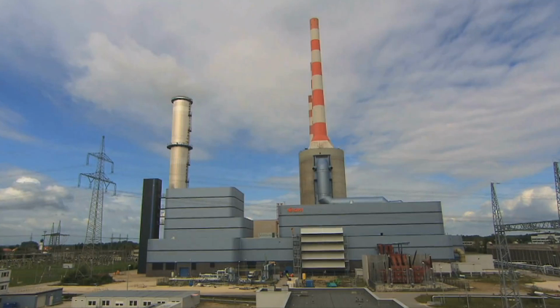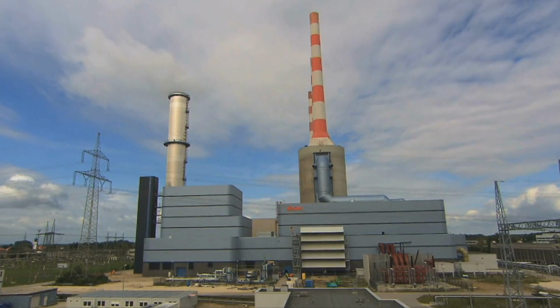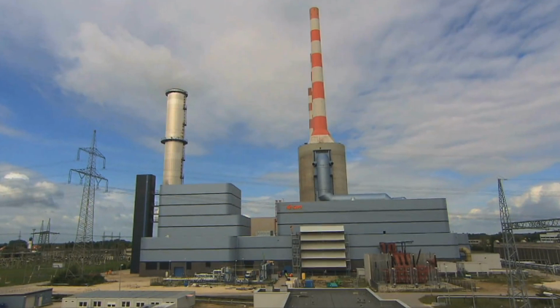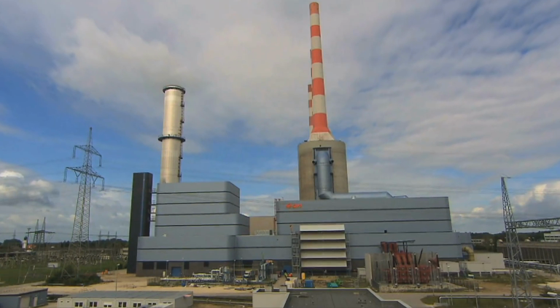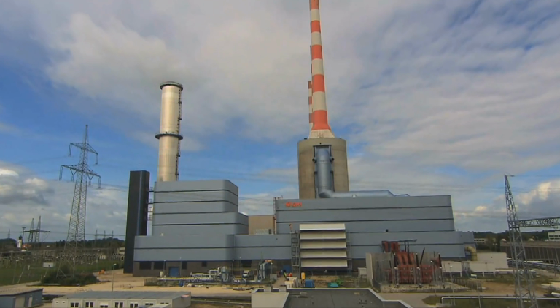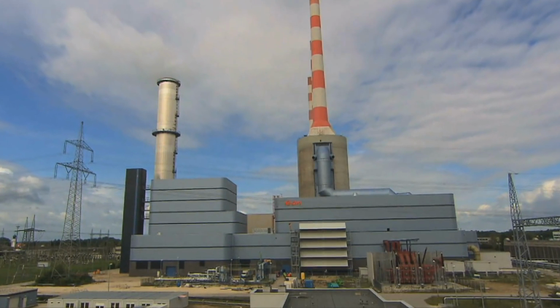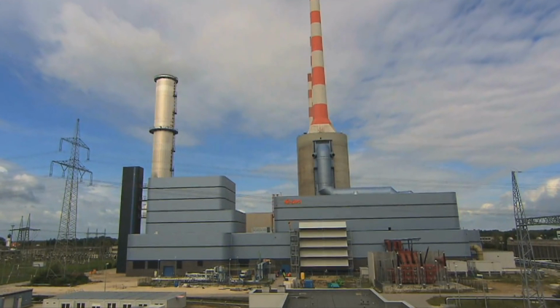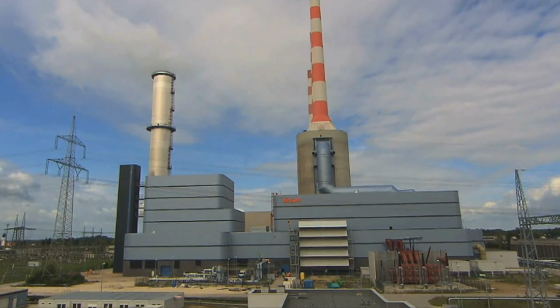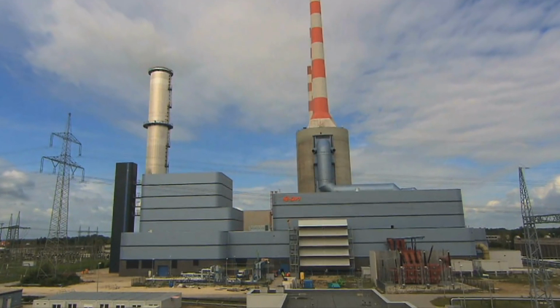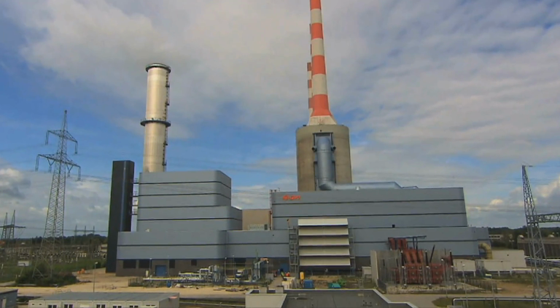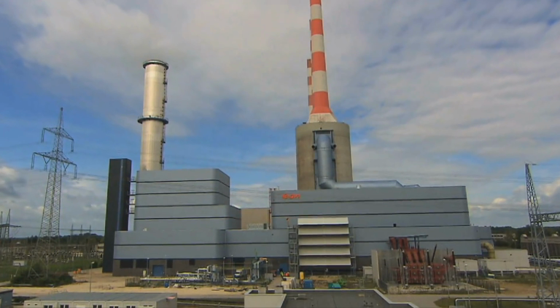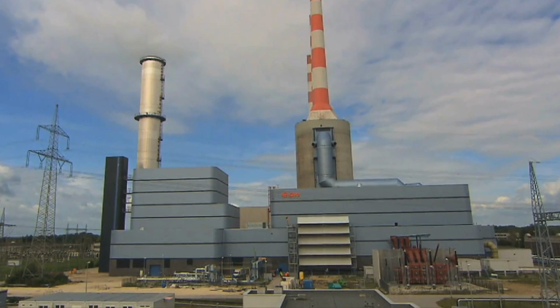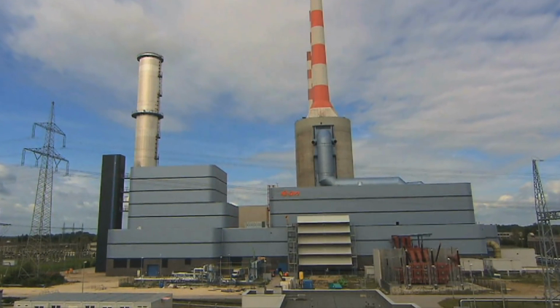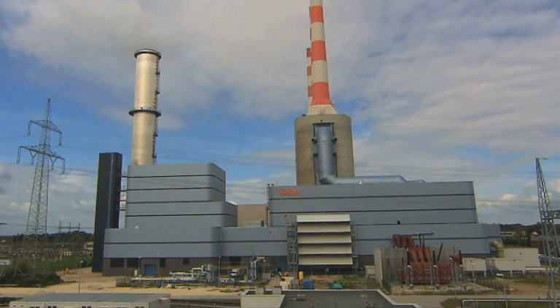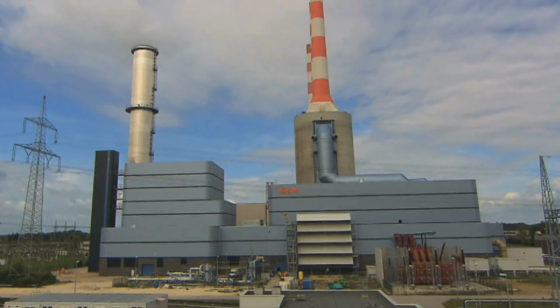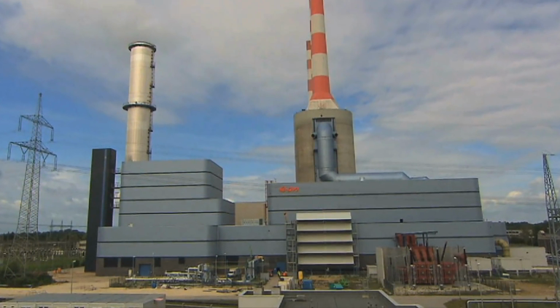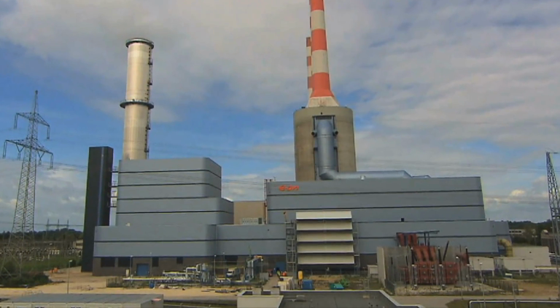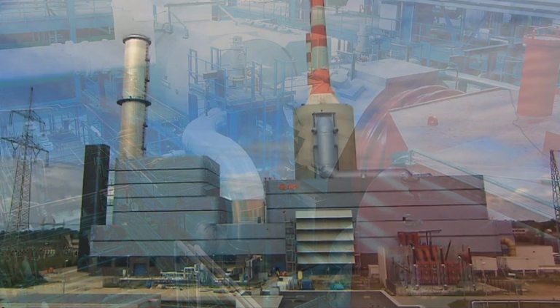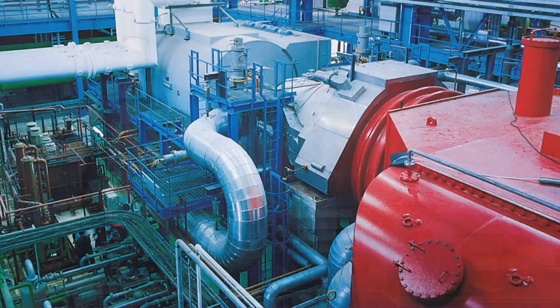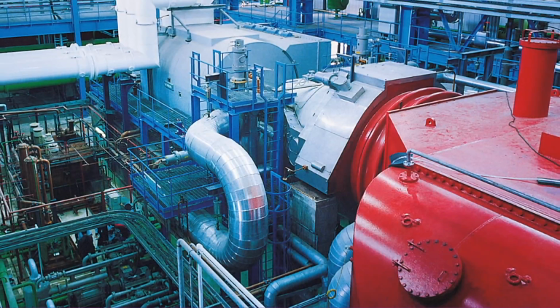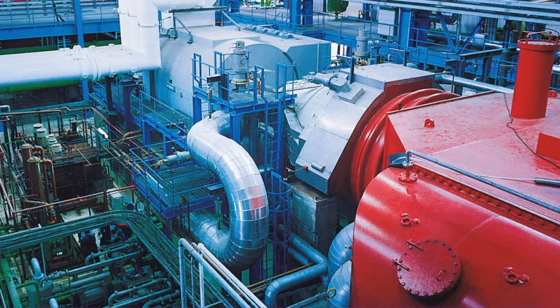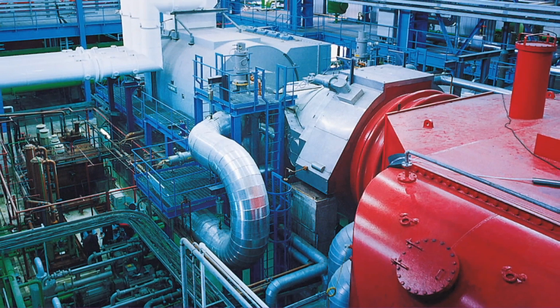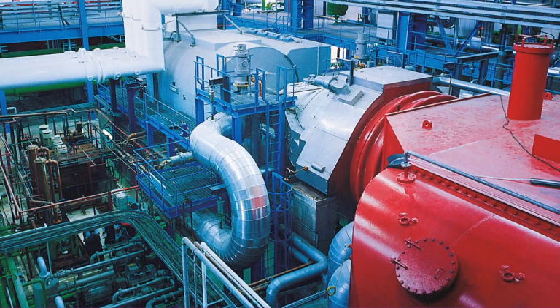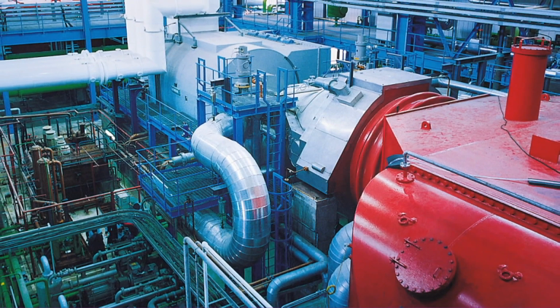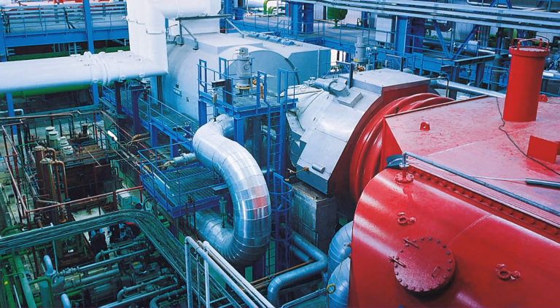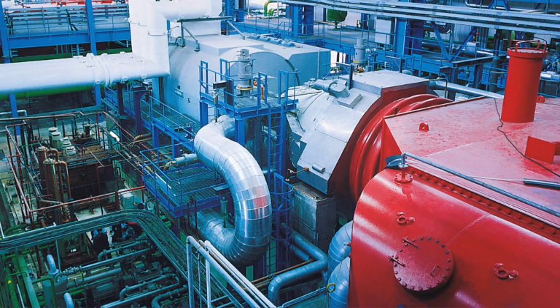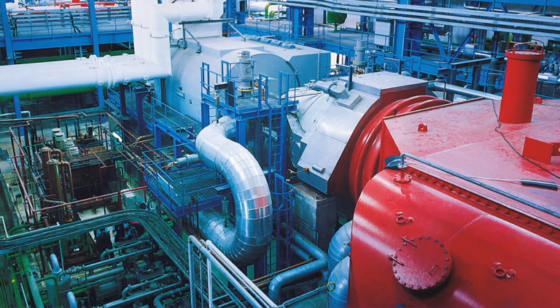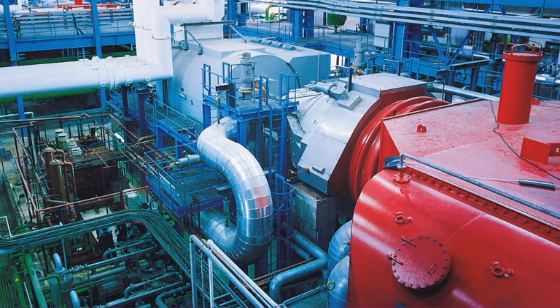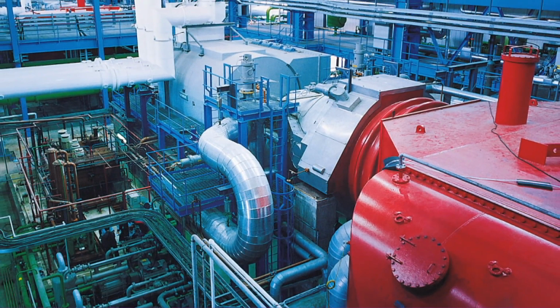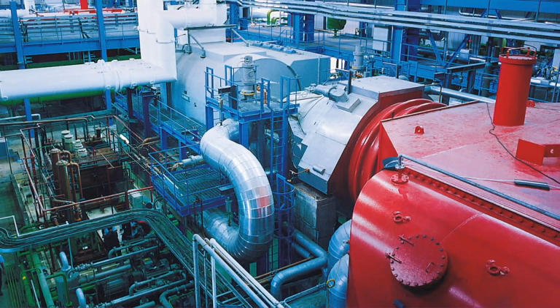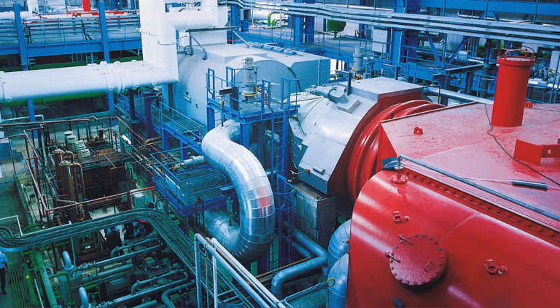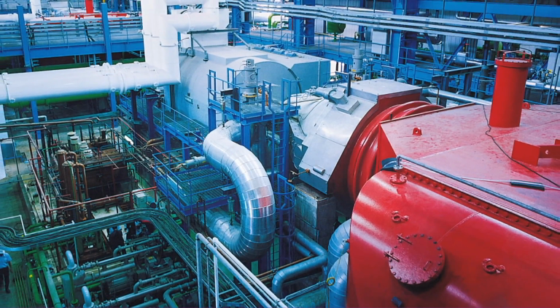You can pretty much go anywhere in the world and you will find a power plant utilizing Siemens proven gas turbine technology.